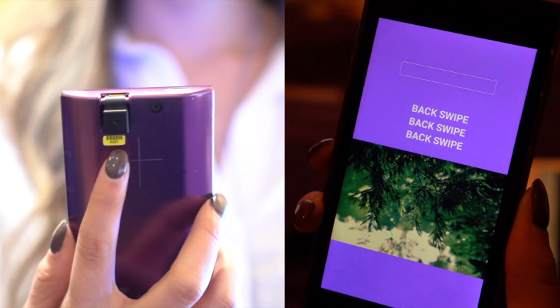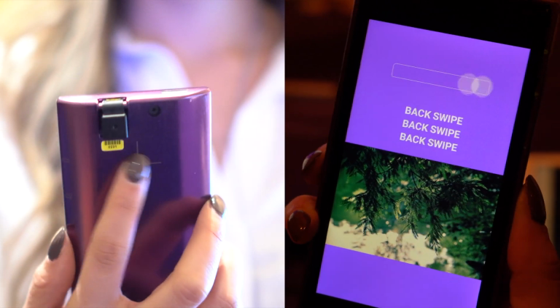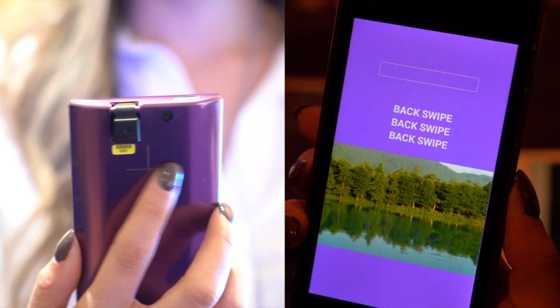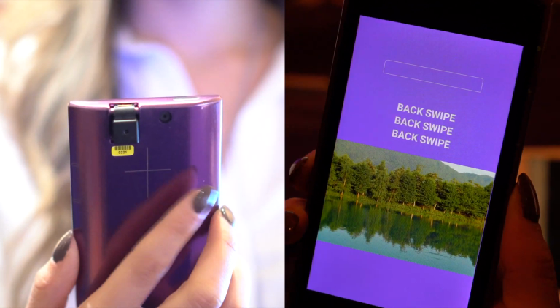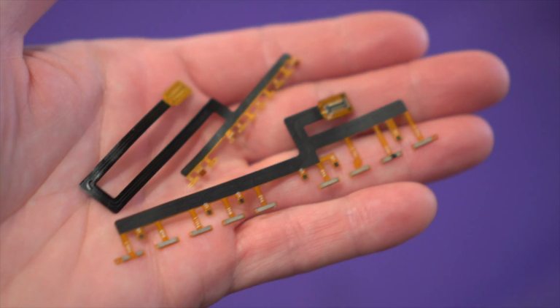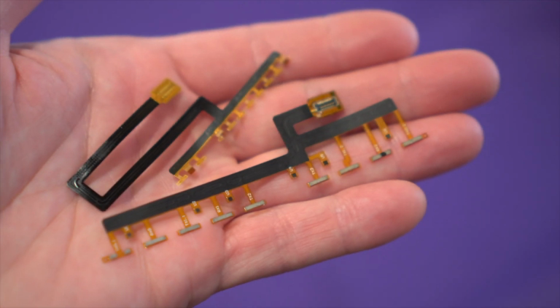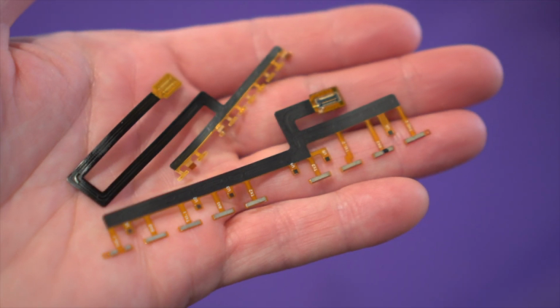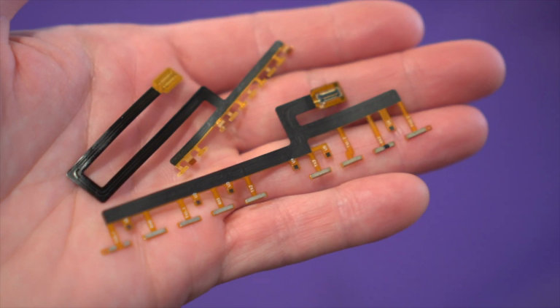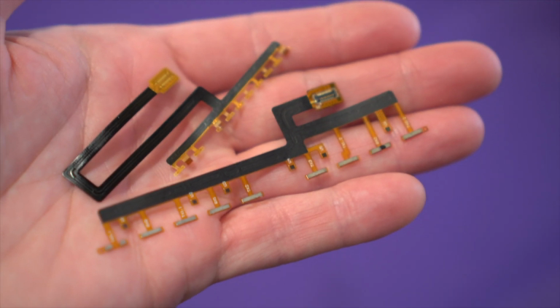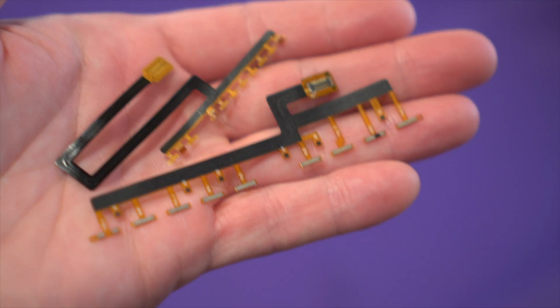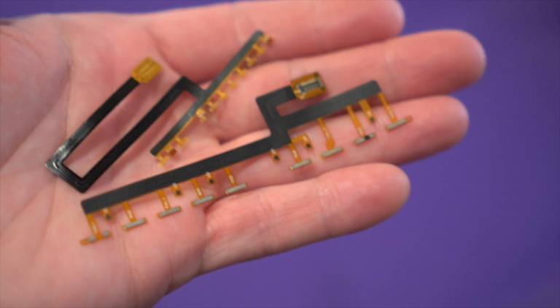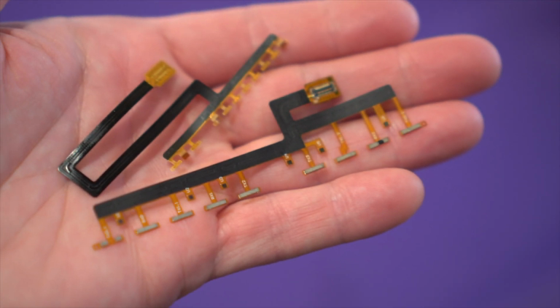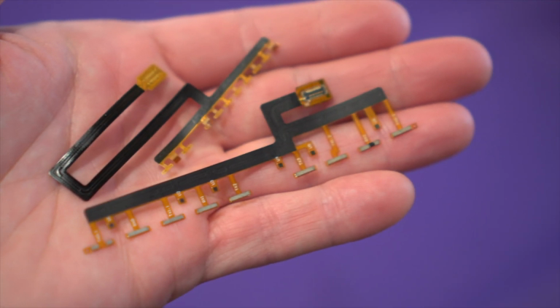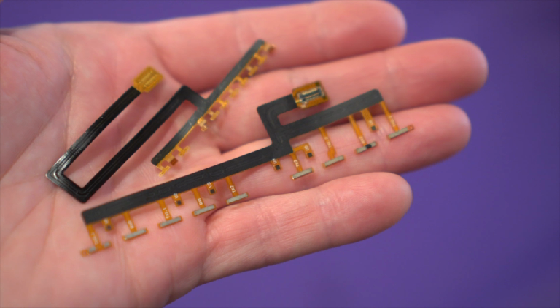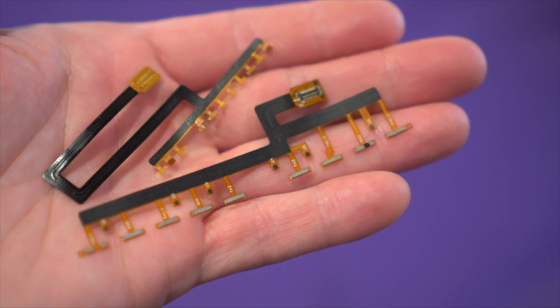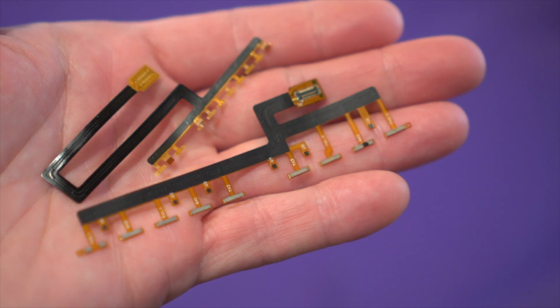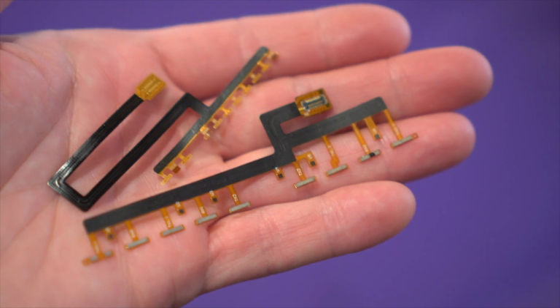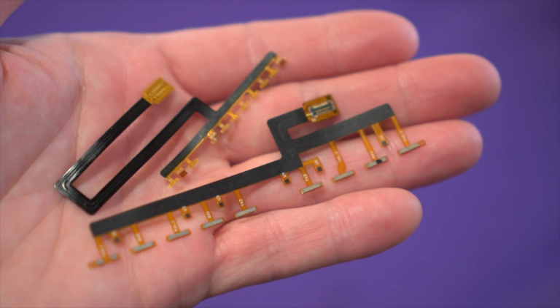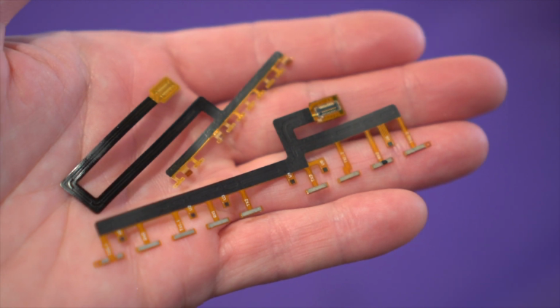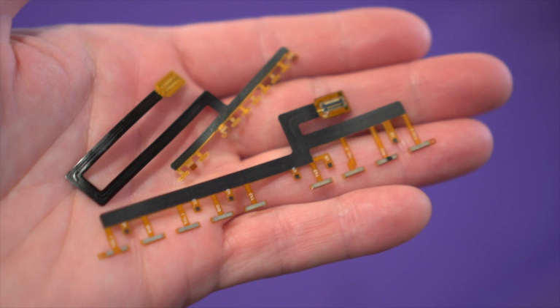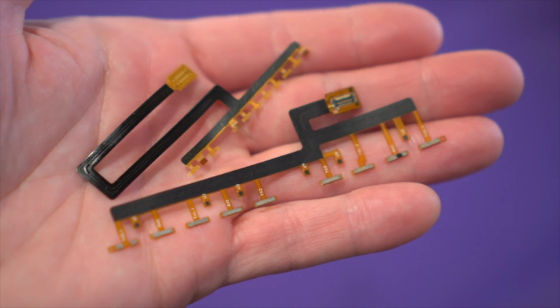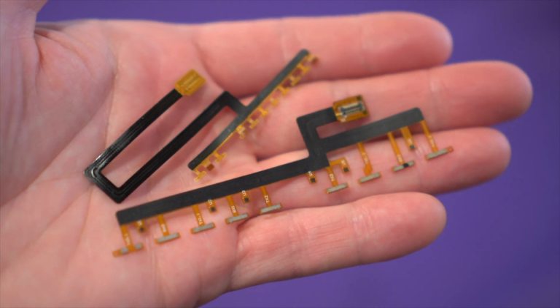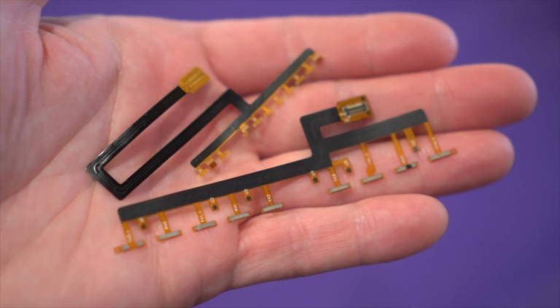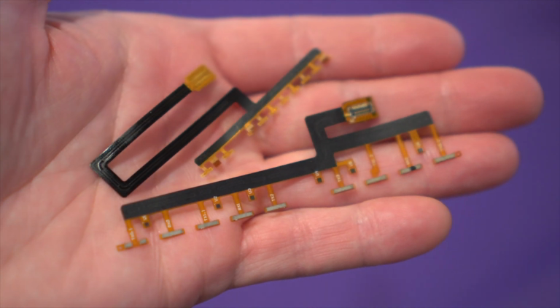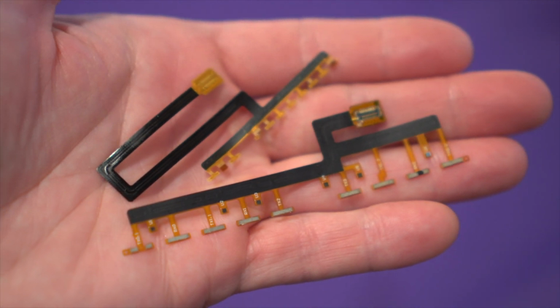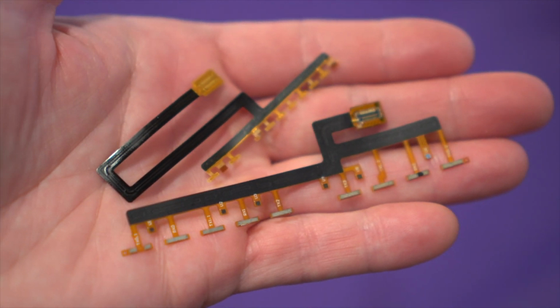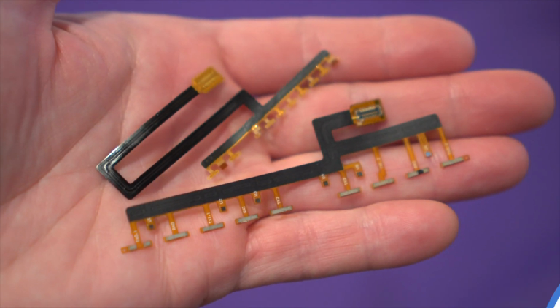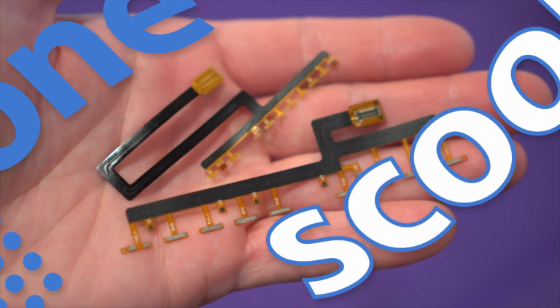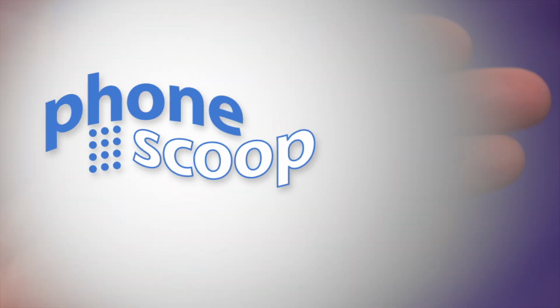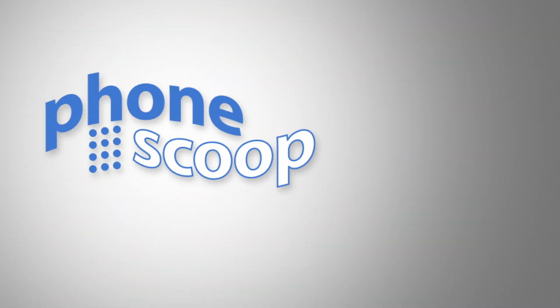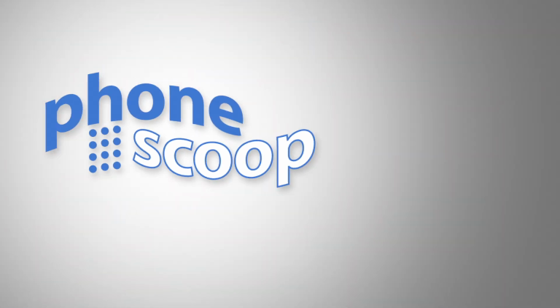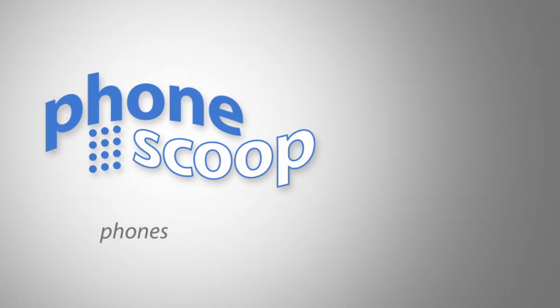Neat. There's untapped potential in this technology. I'd love to see phone makers take more advantage of this kind of tech and get creative with it.